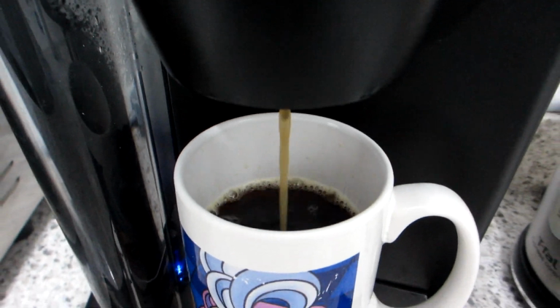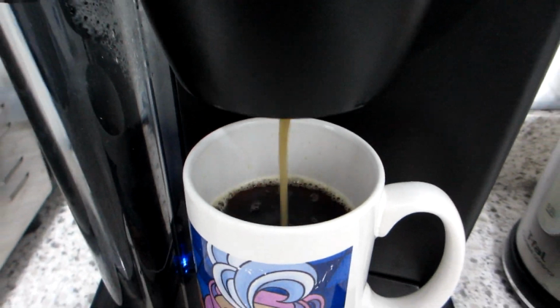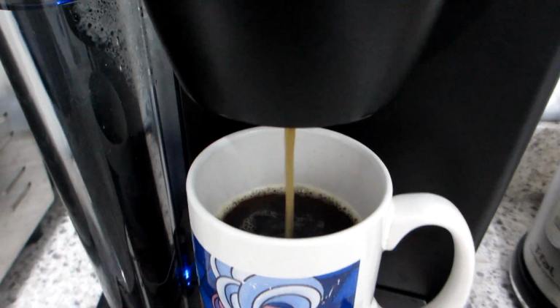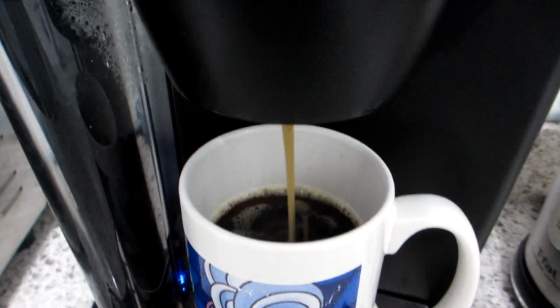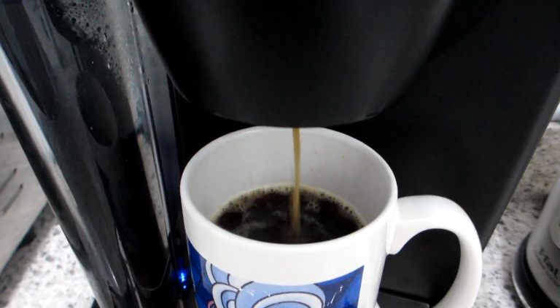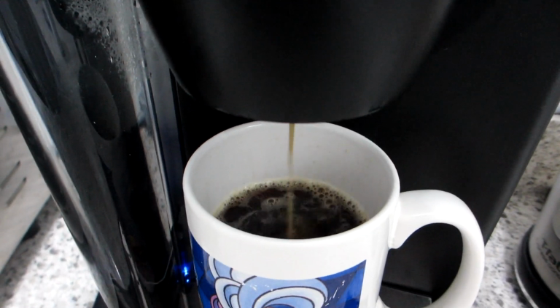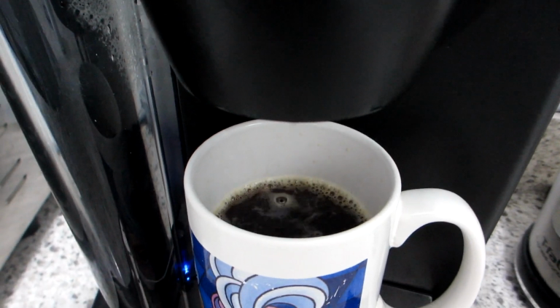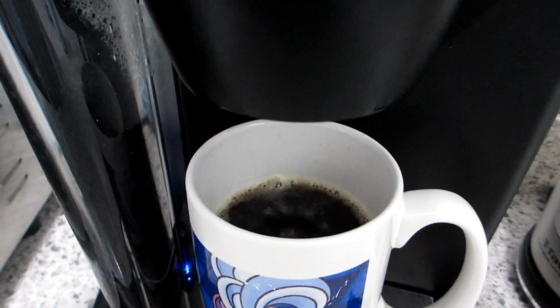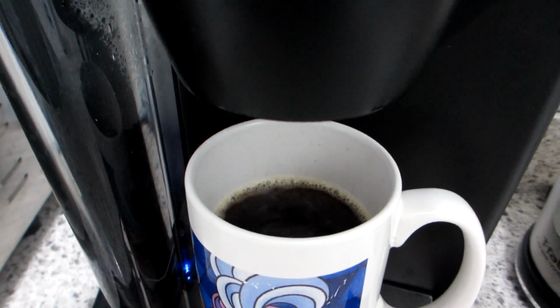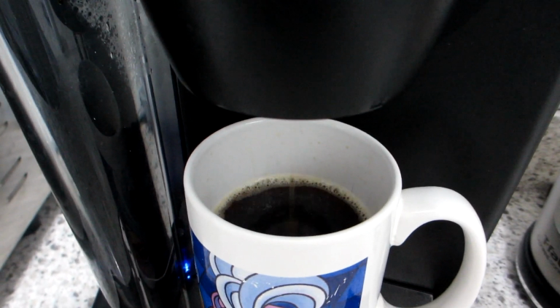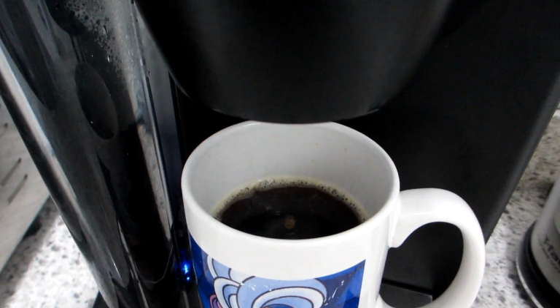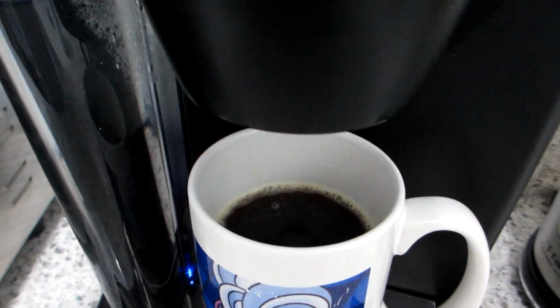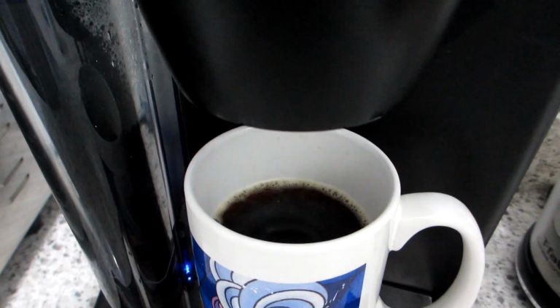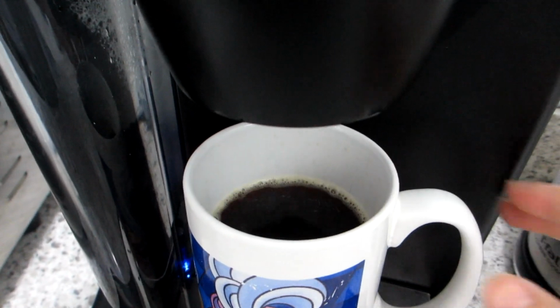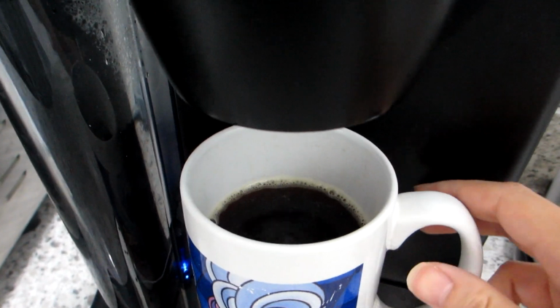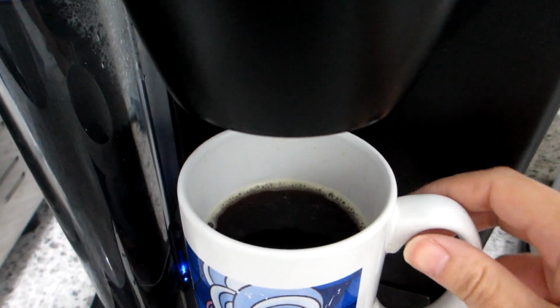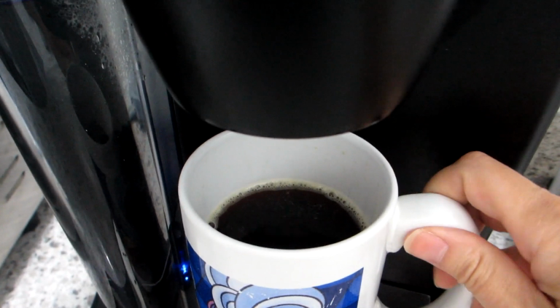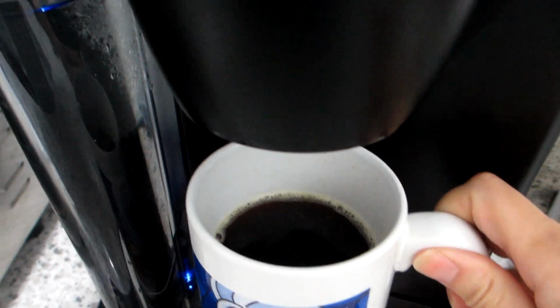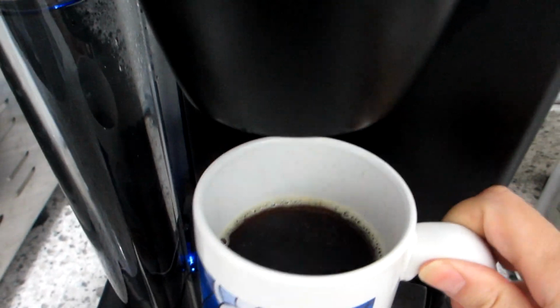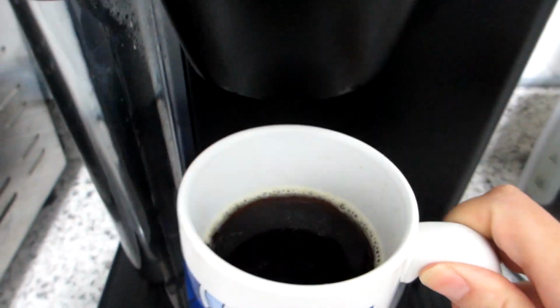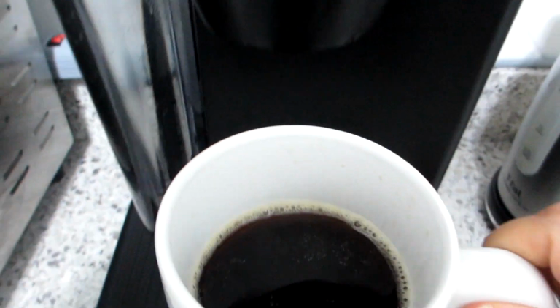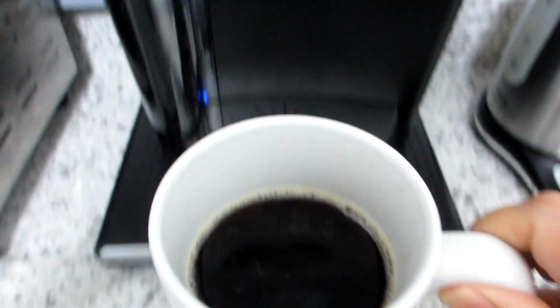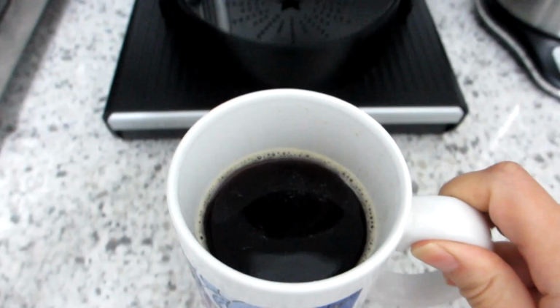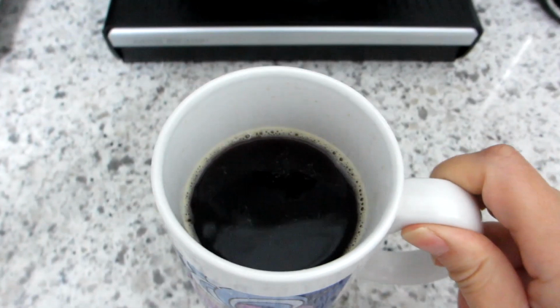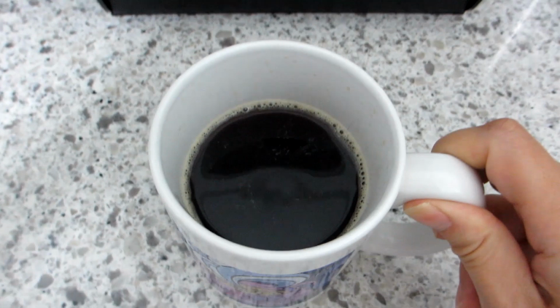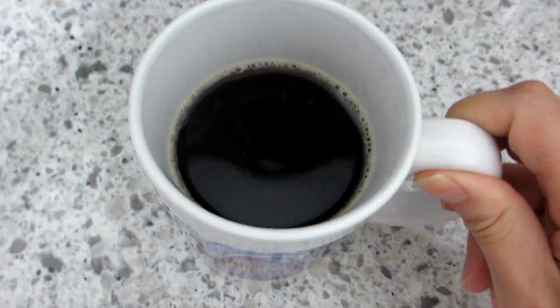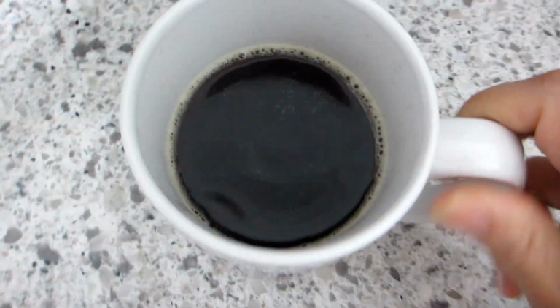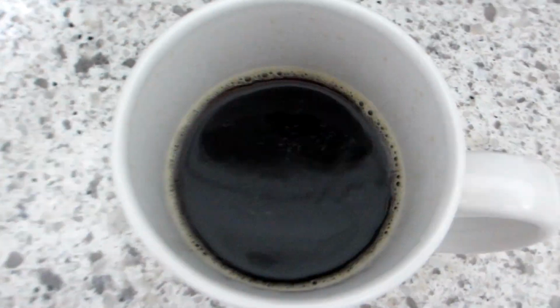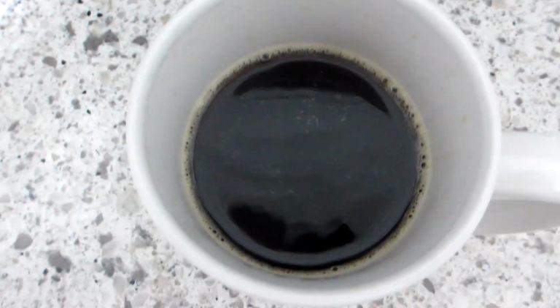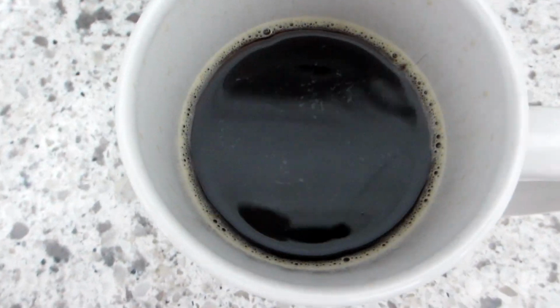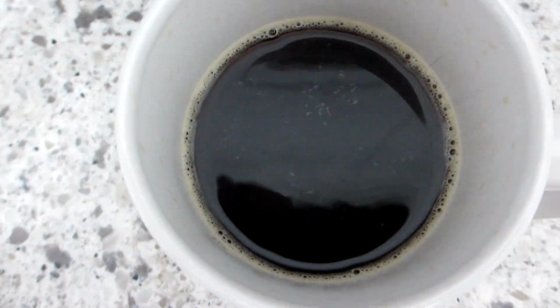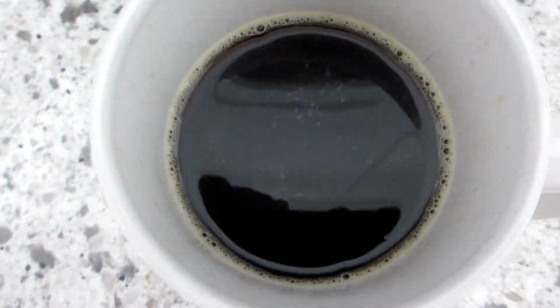And as you can see, the coffee is a very dark roast and perfect to kick off a busy day.